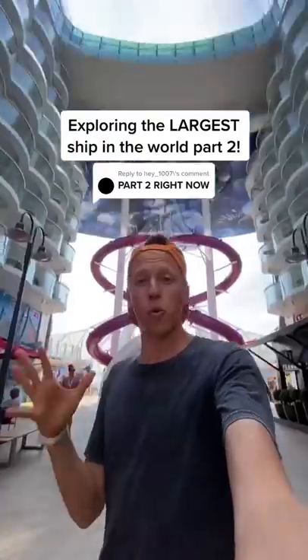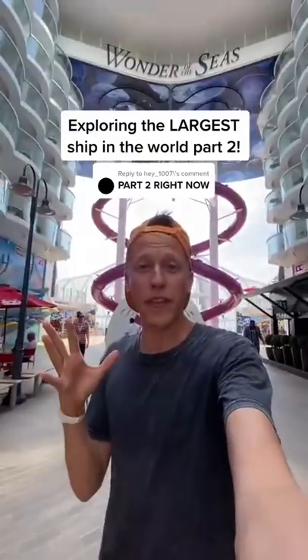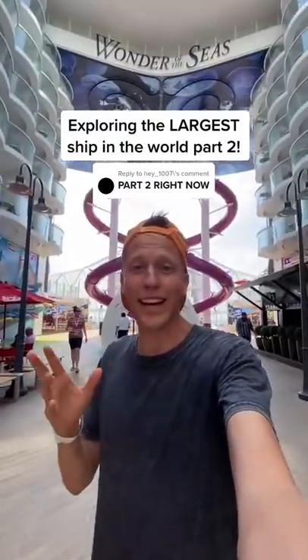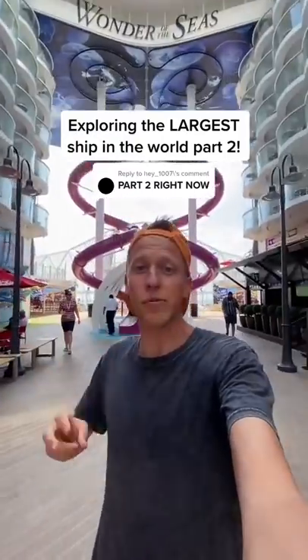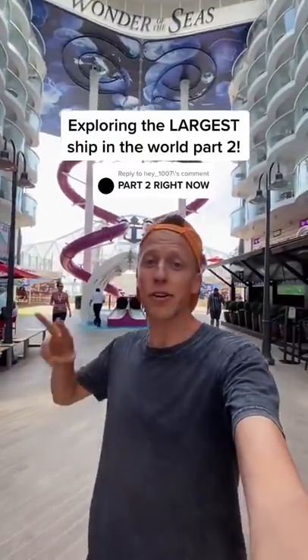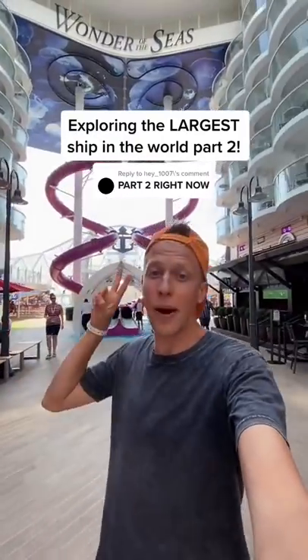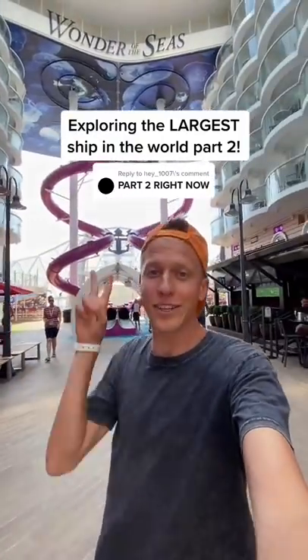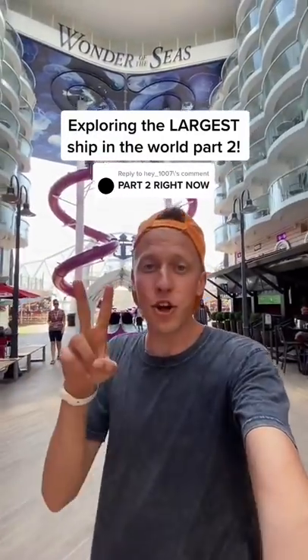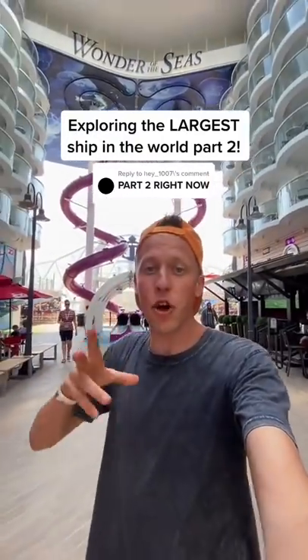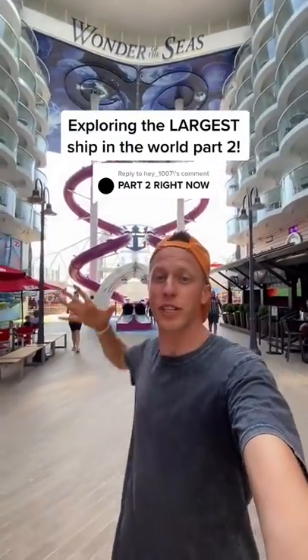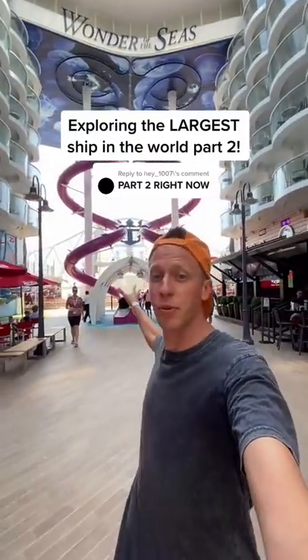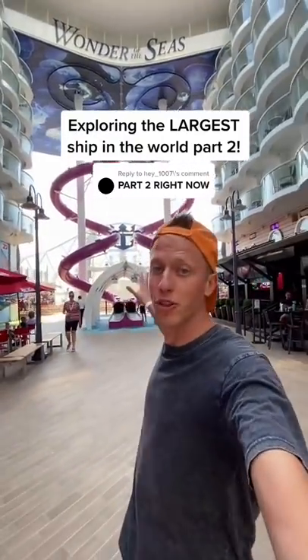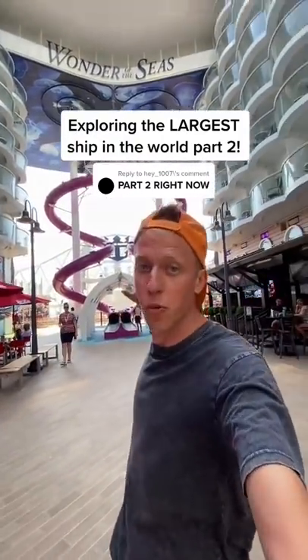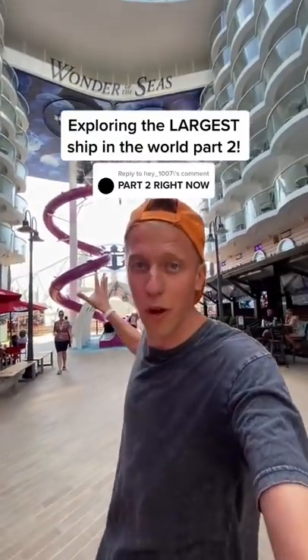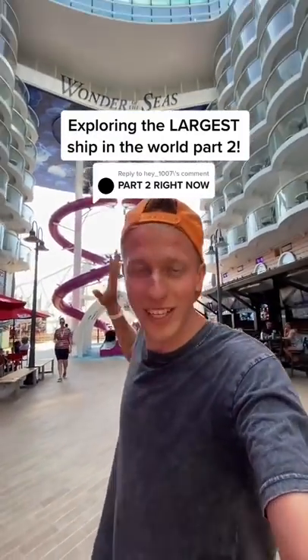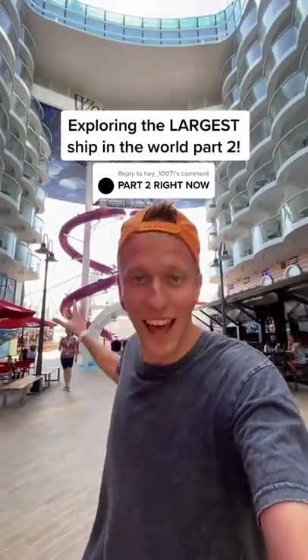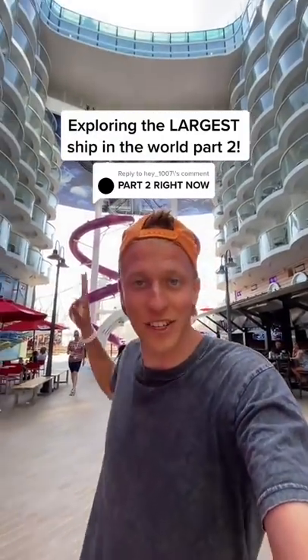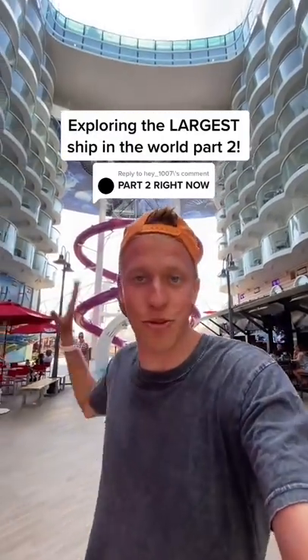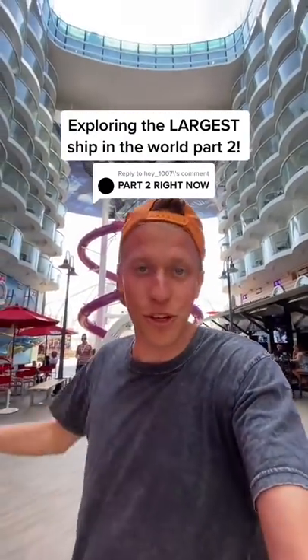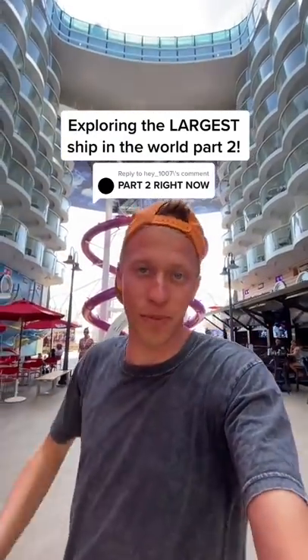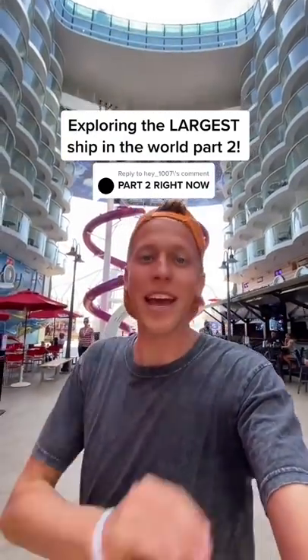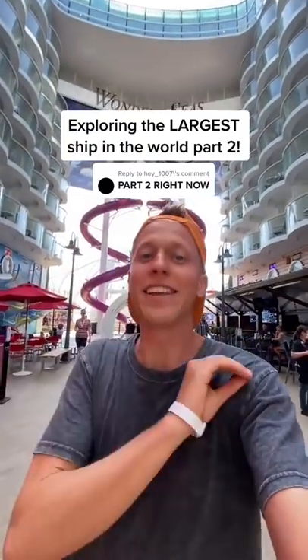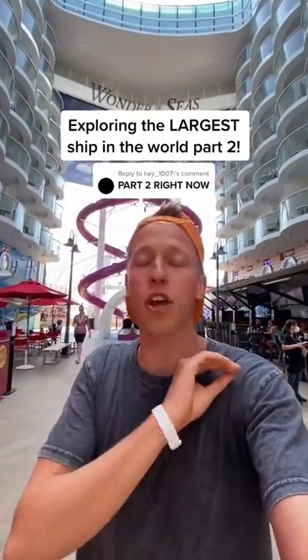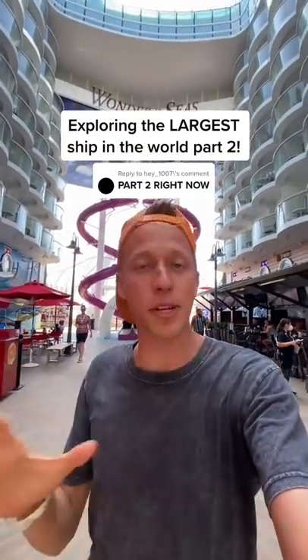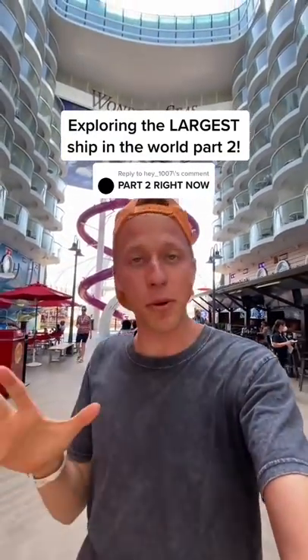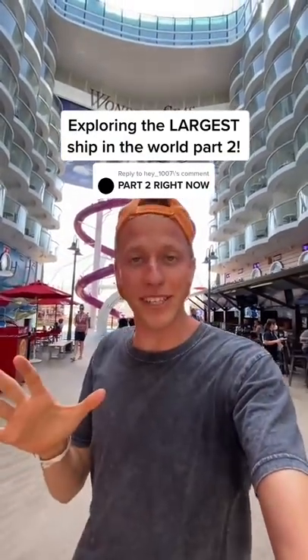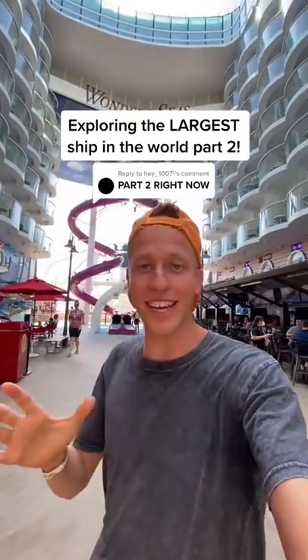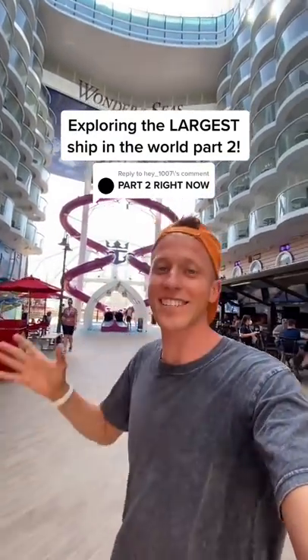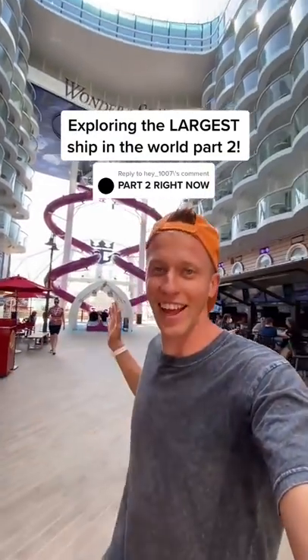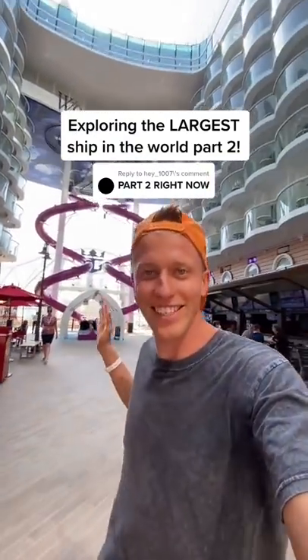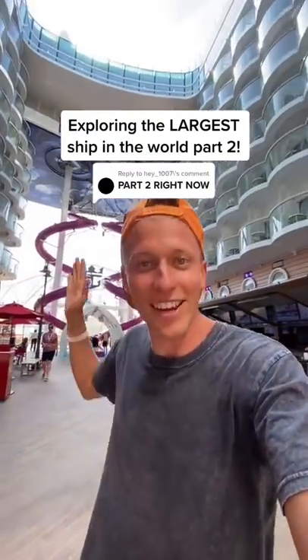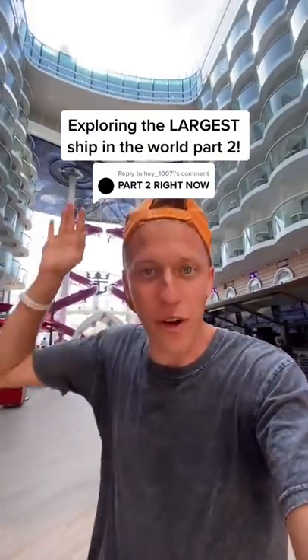What the heck, and welcome to part two of exploring the world's largest cruise ship. There's so much more to see, so let's get going.